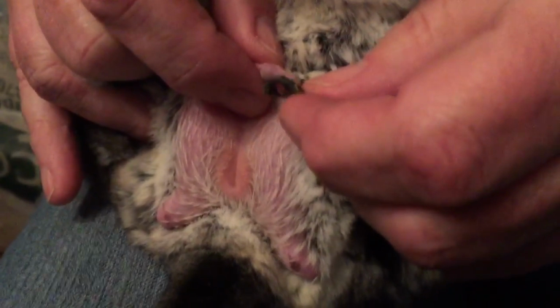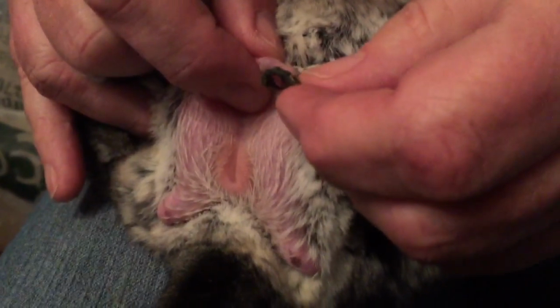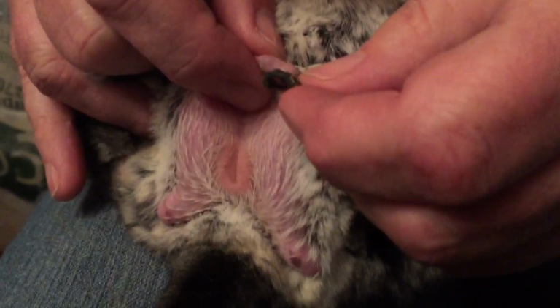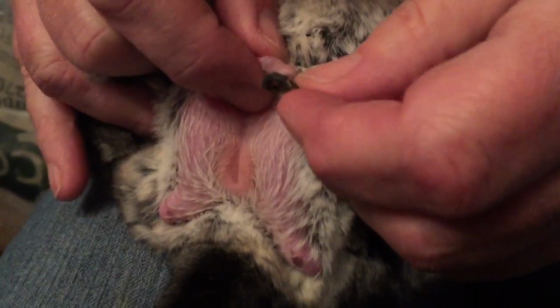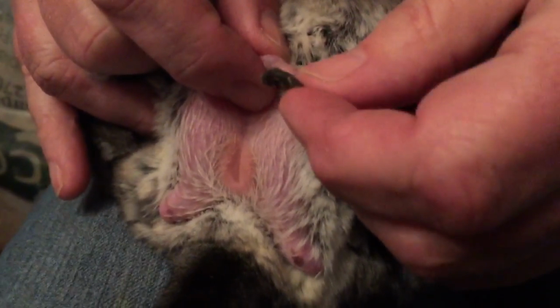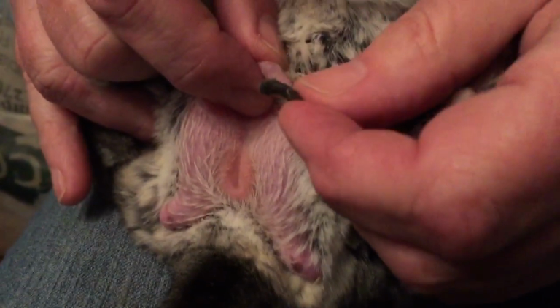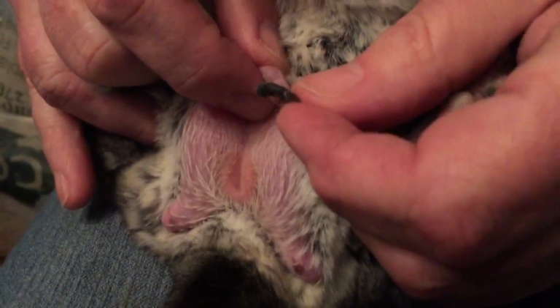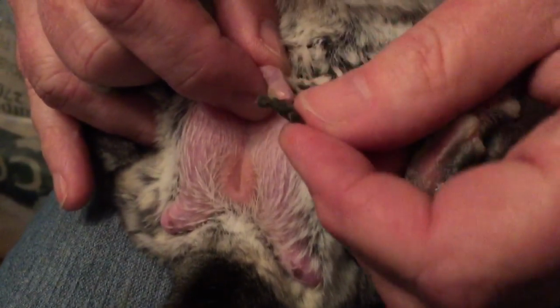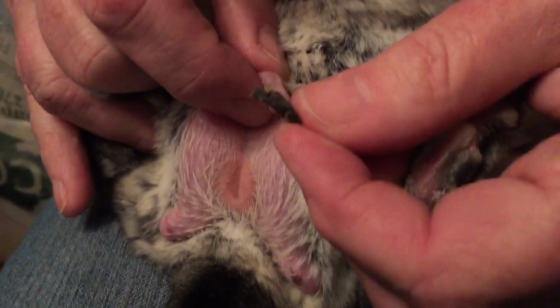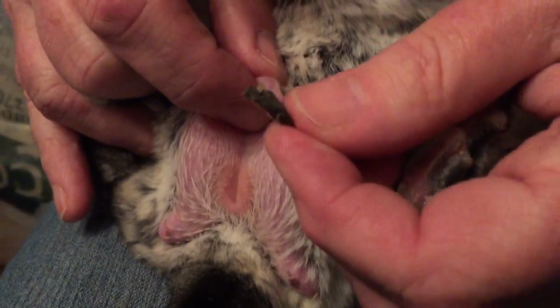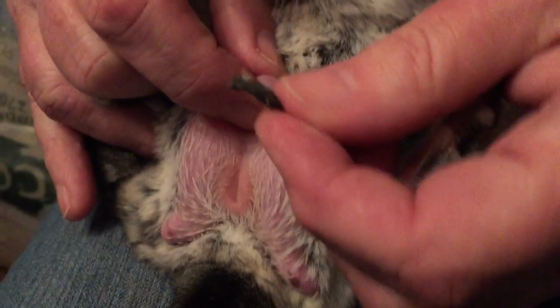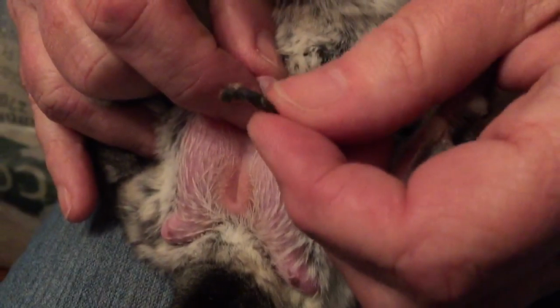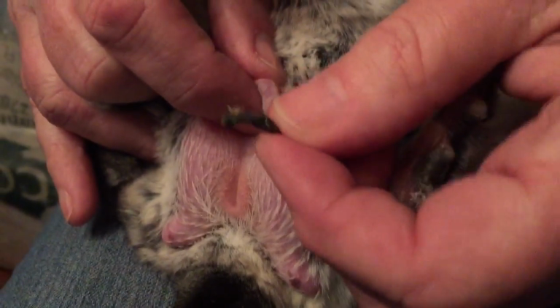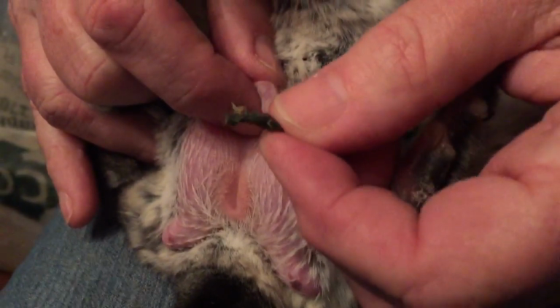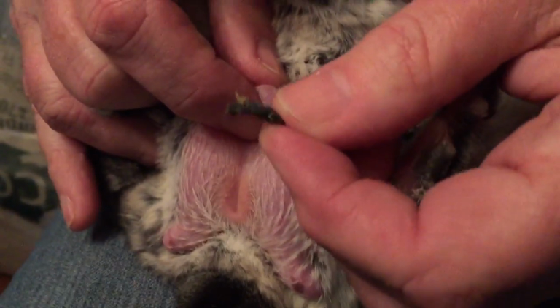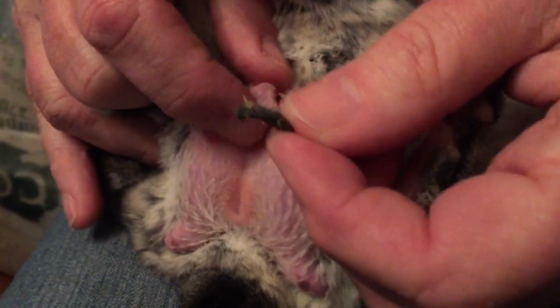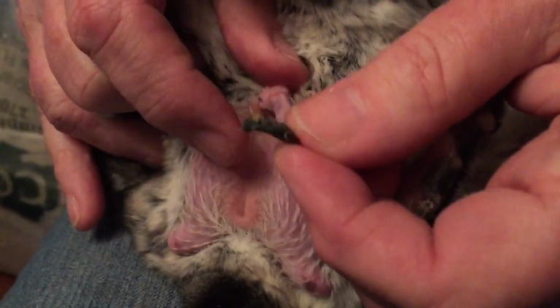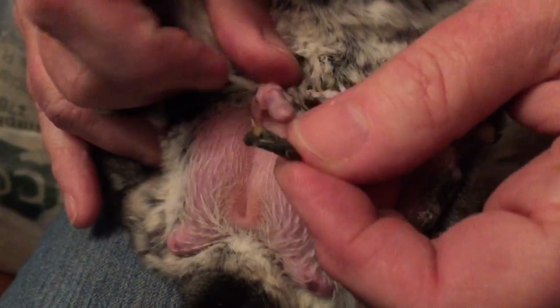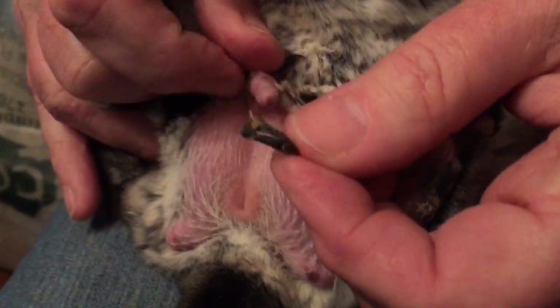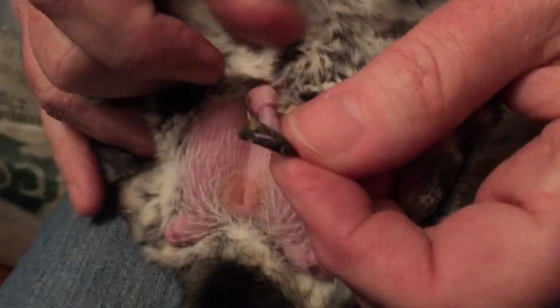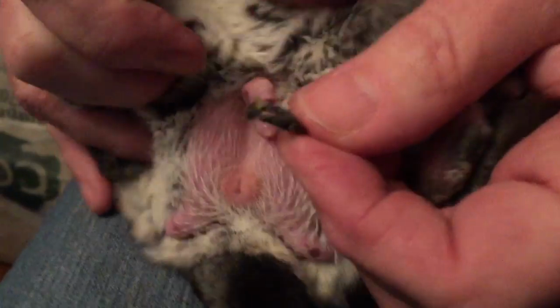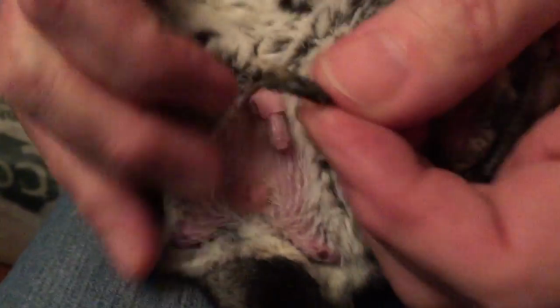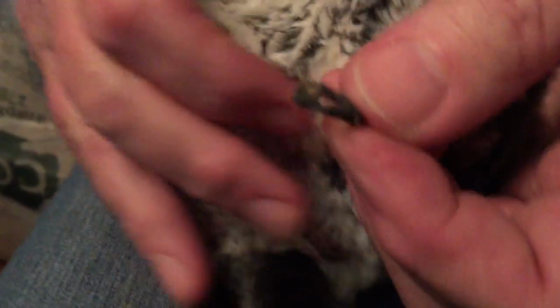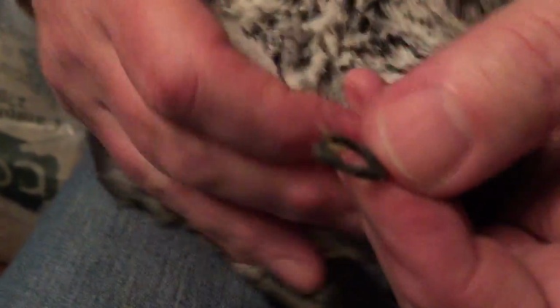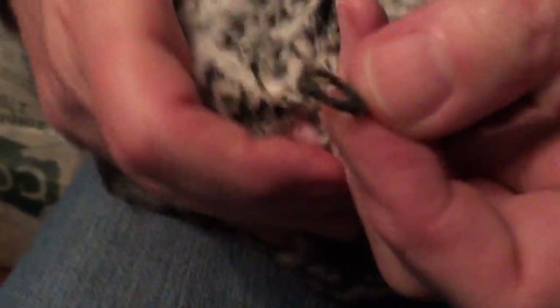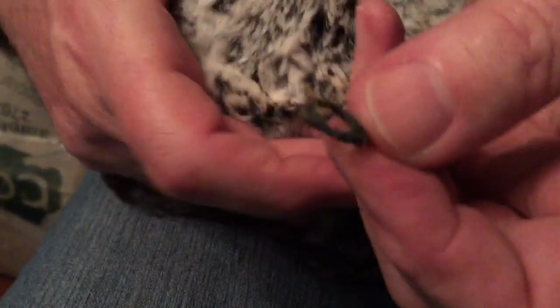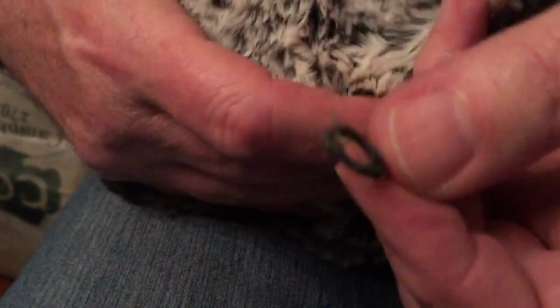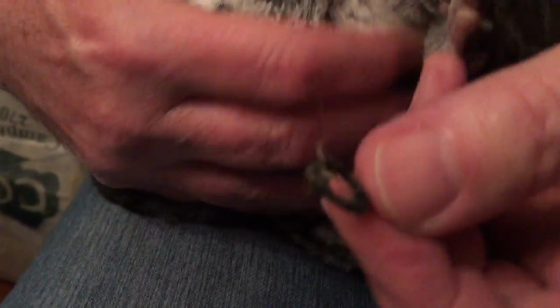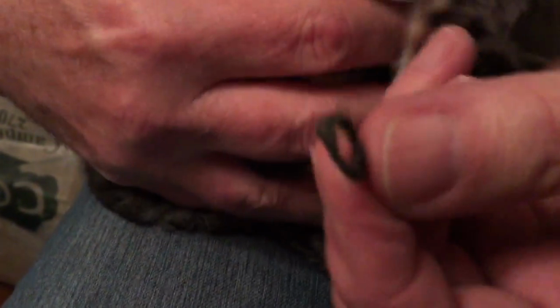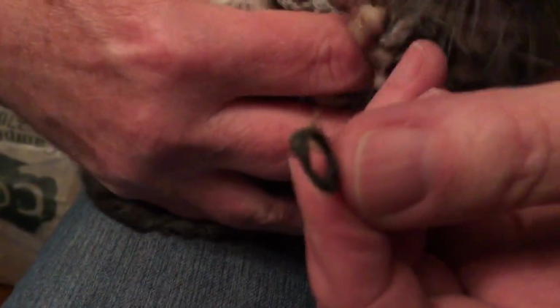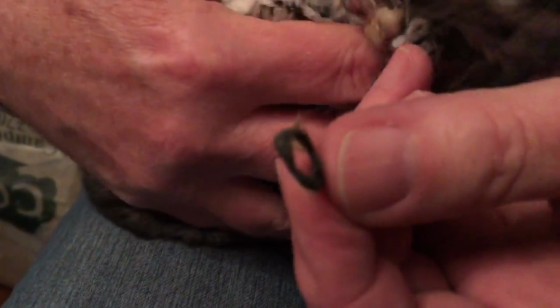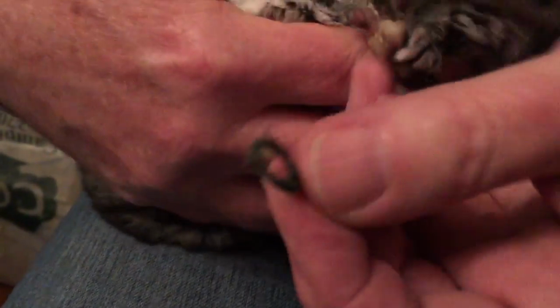In a really worse case, you have to clip a little edge of it with some blunt-nose scissors and then pull it off. And that's it.